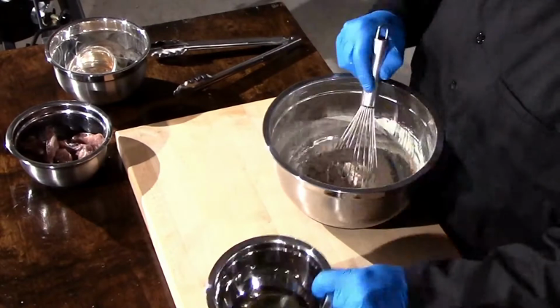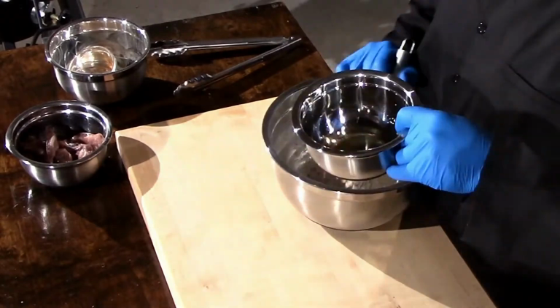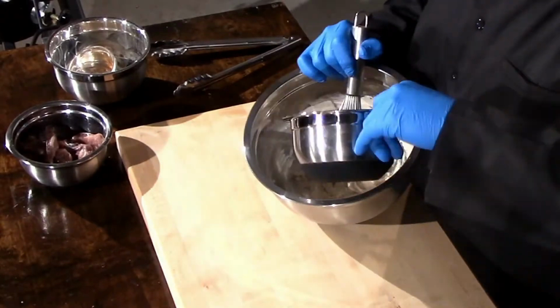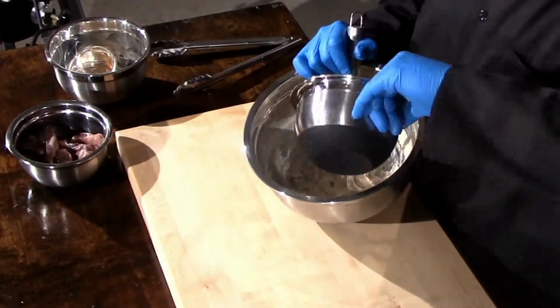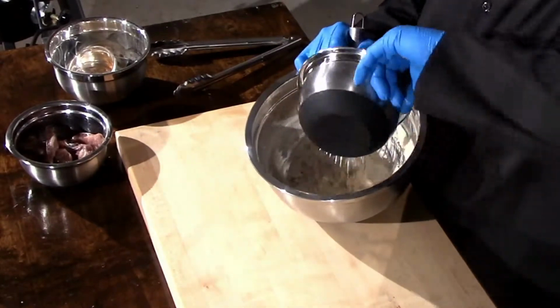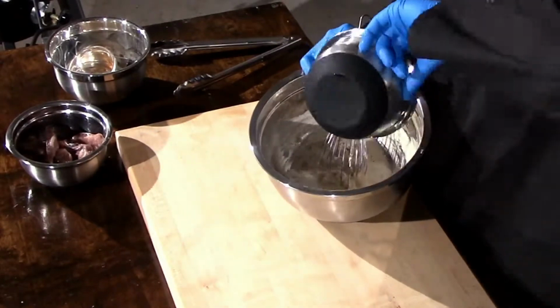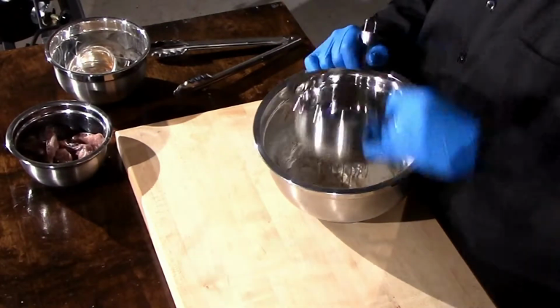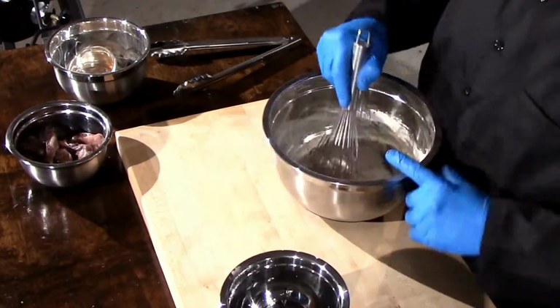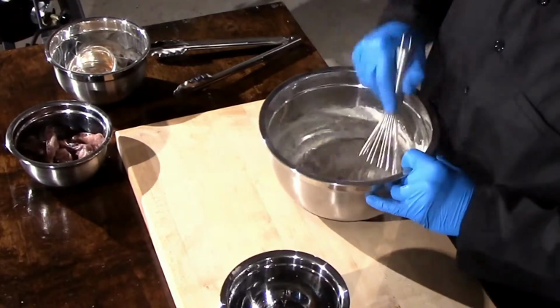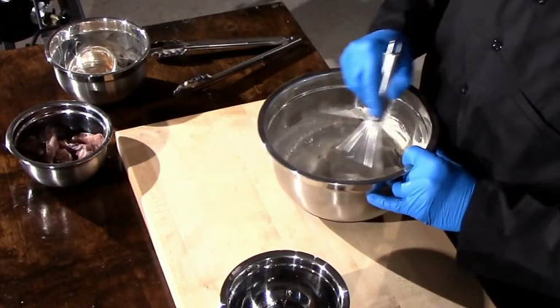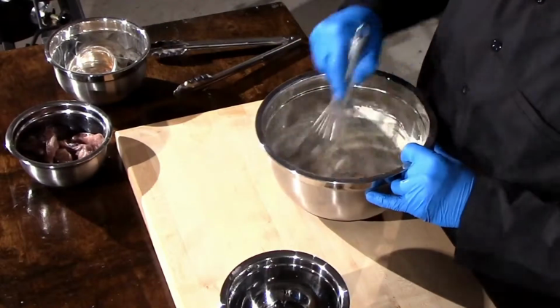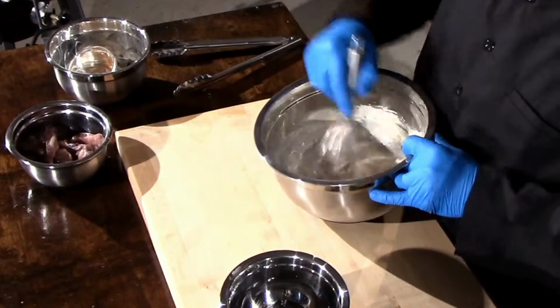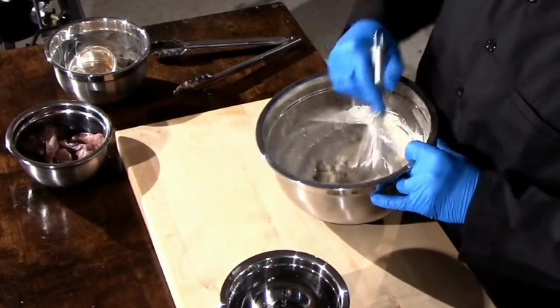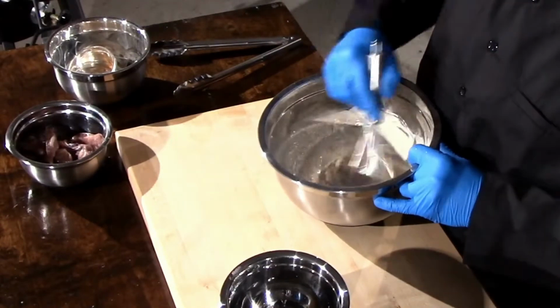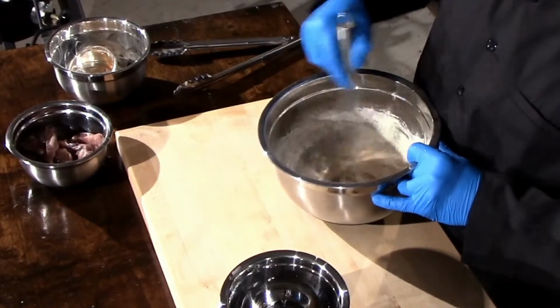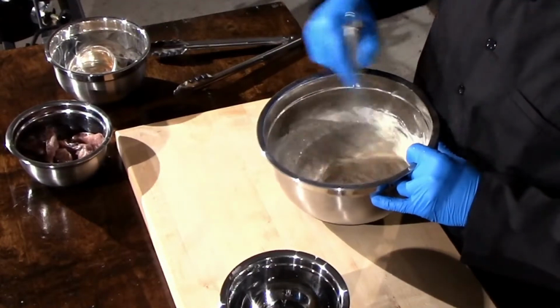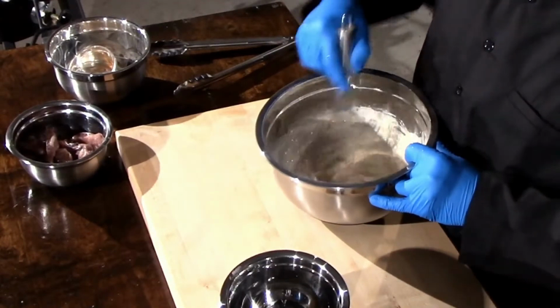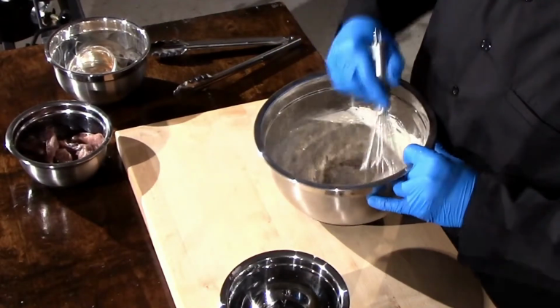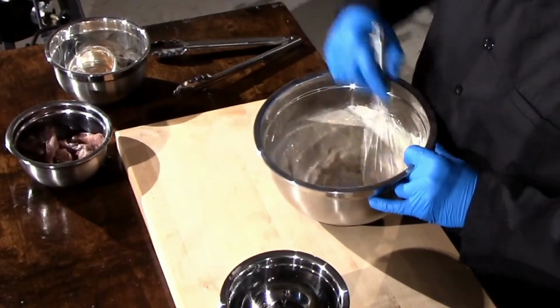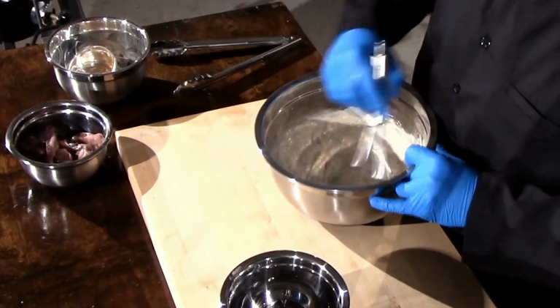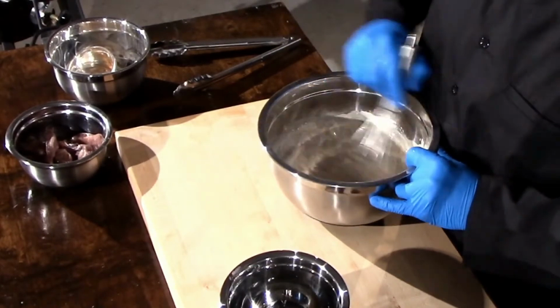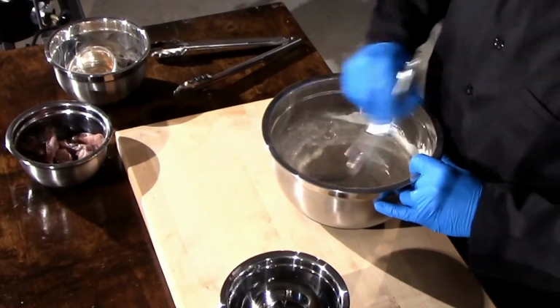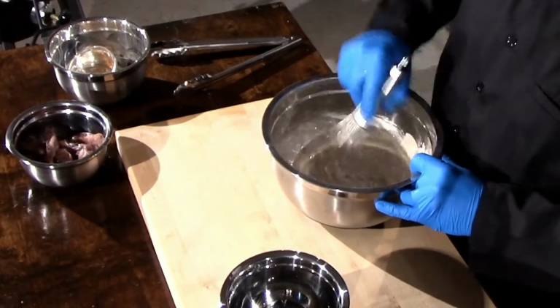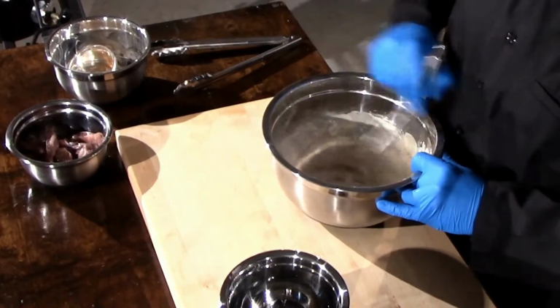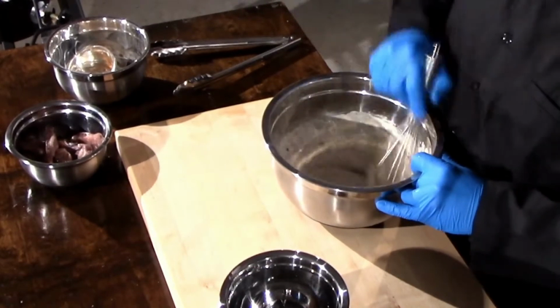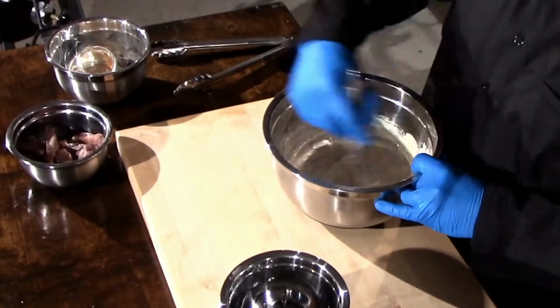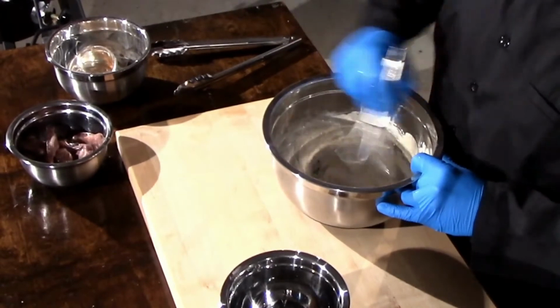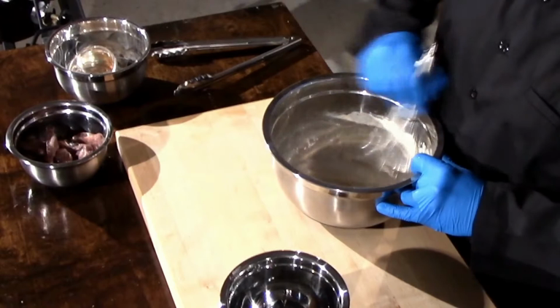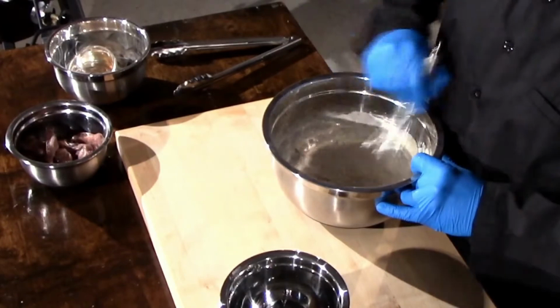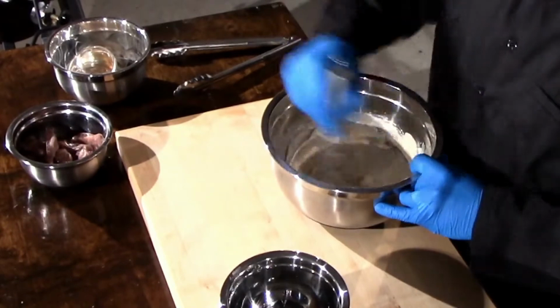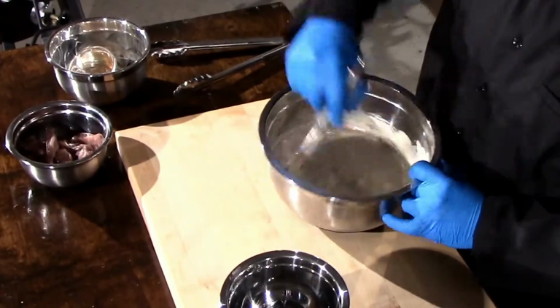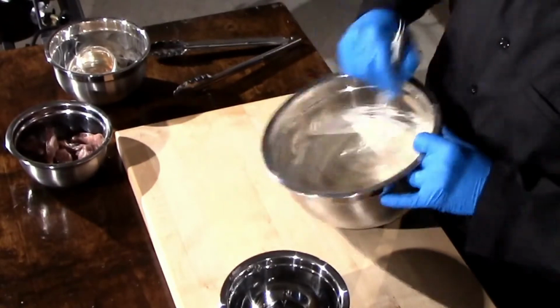Mix it just enough to incorporate the ingredients. A couple small lumps won't hurt, but overworking your batter can make it tough.